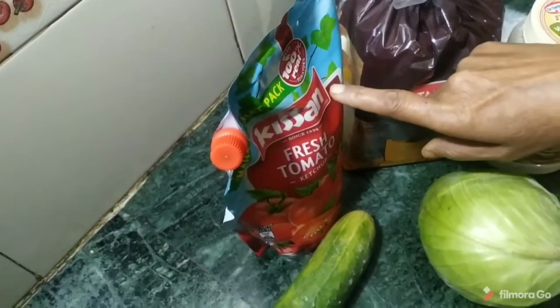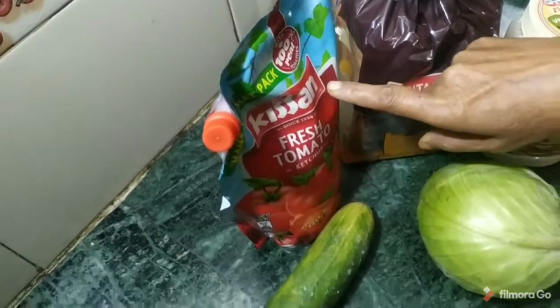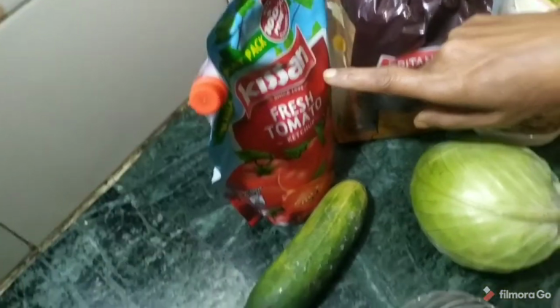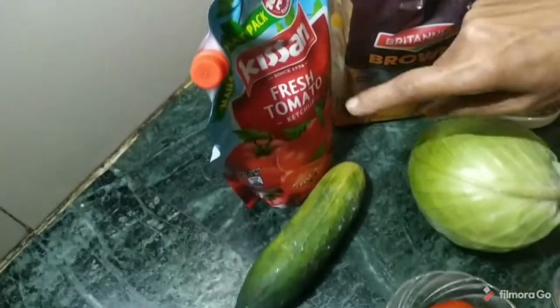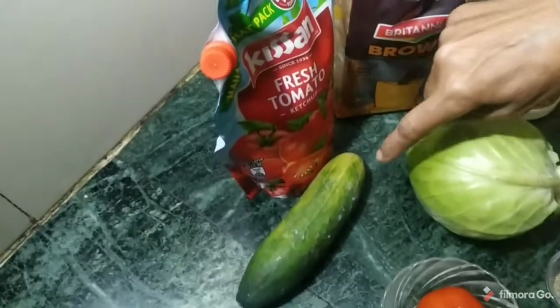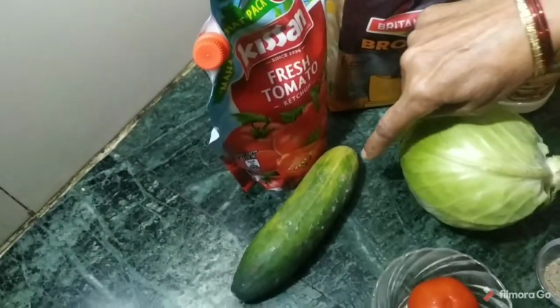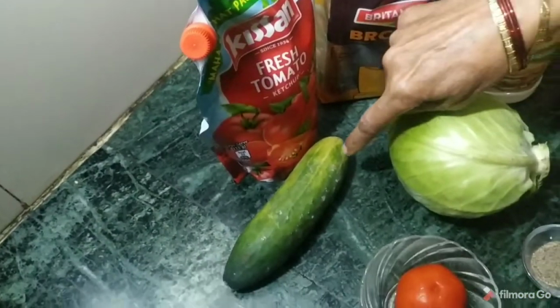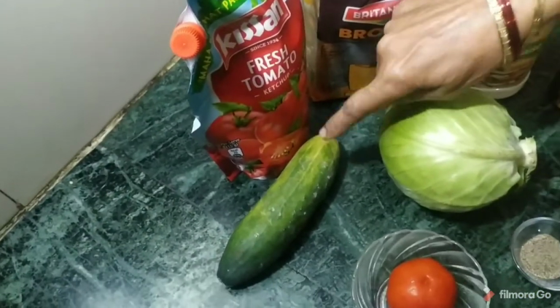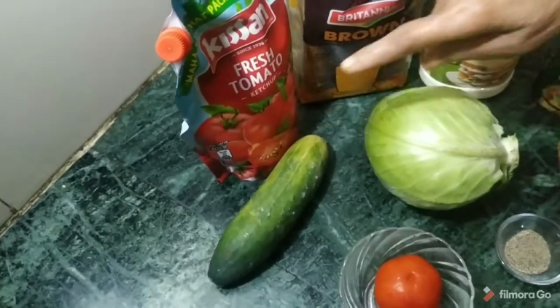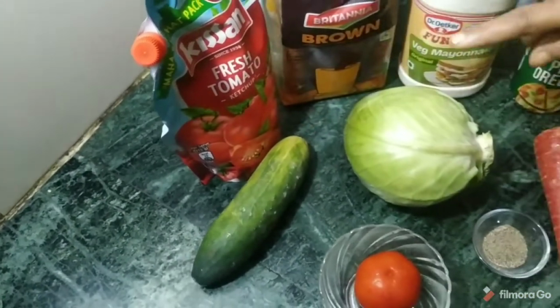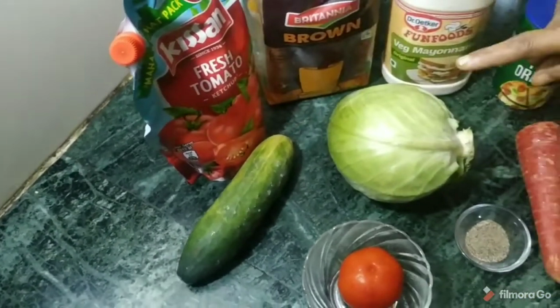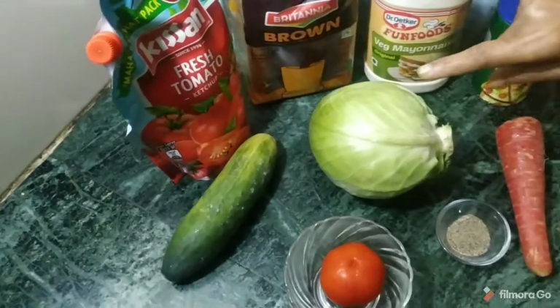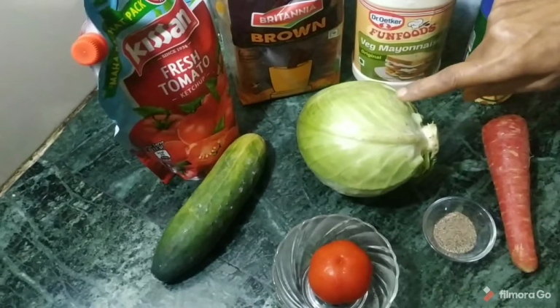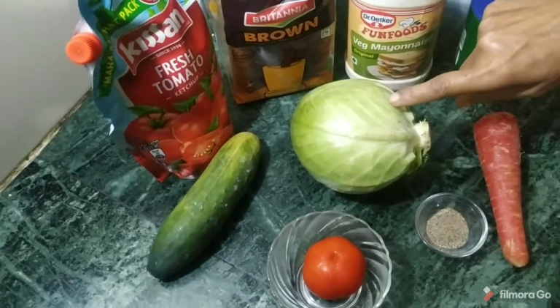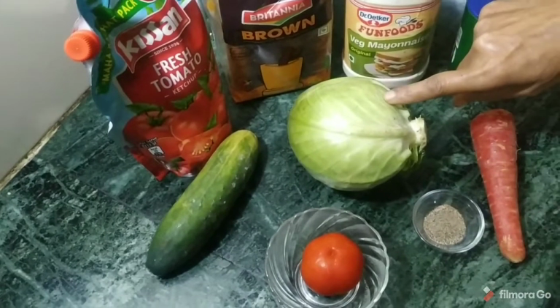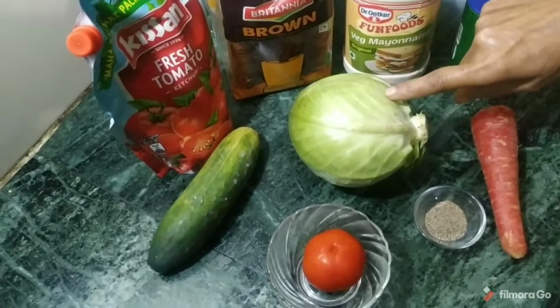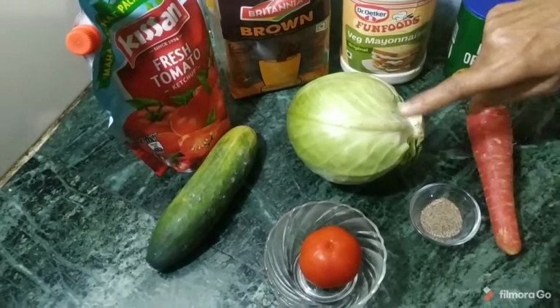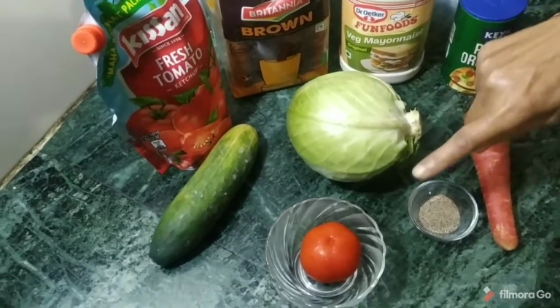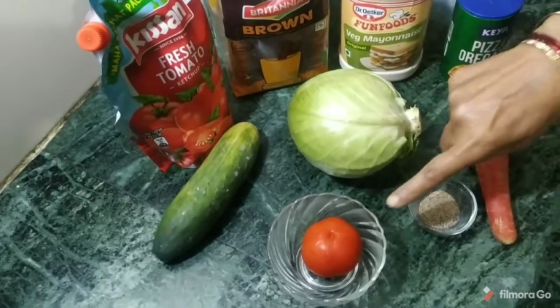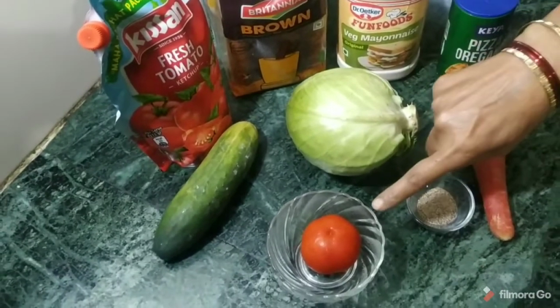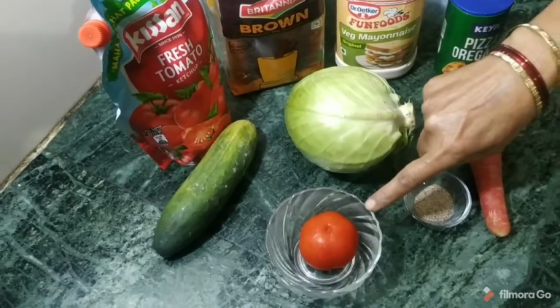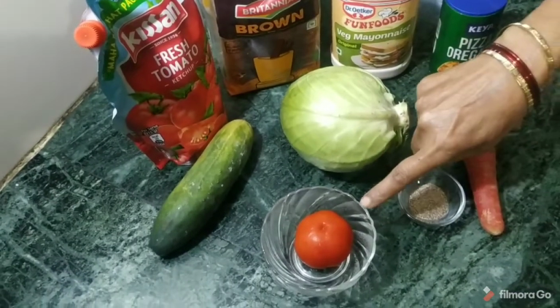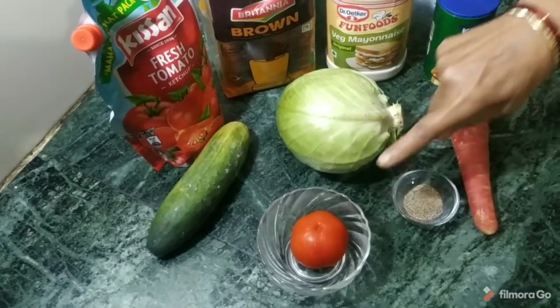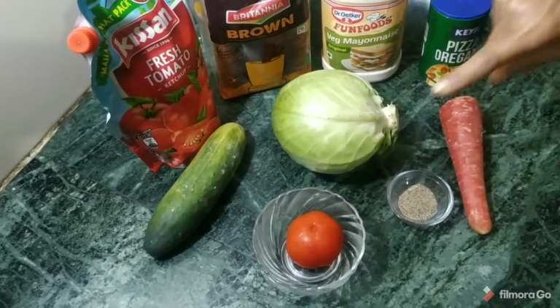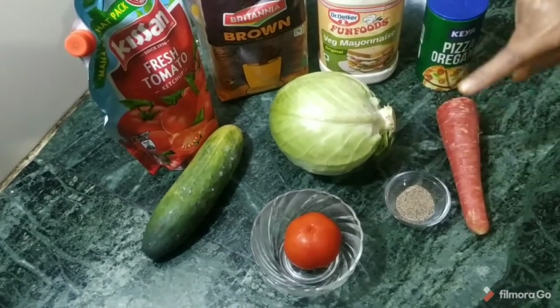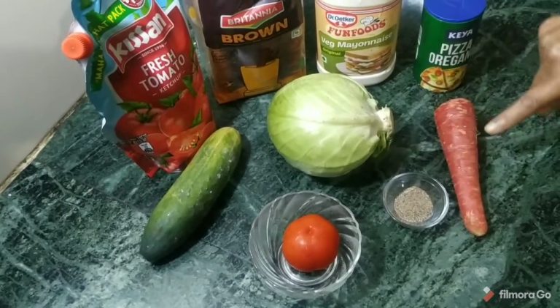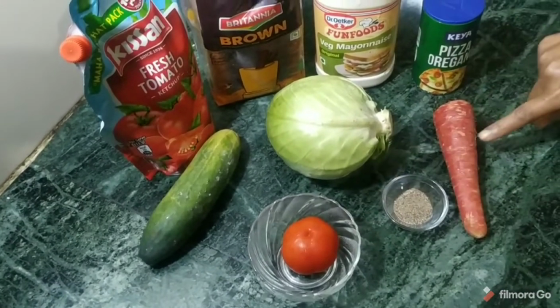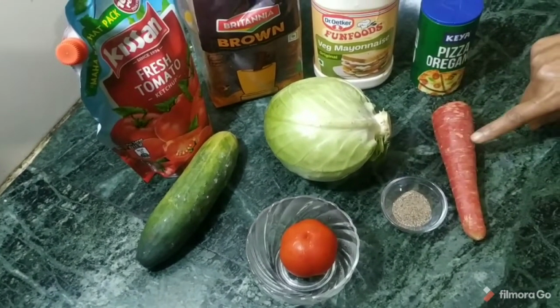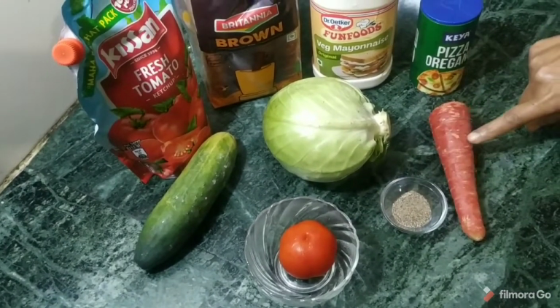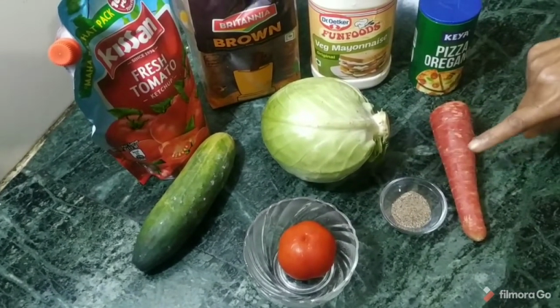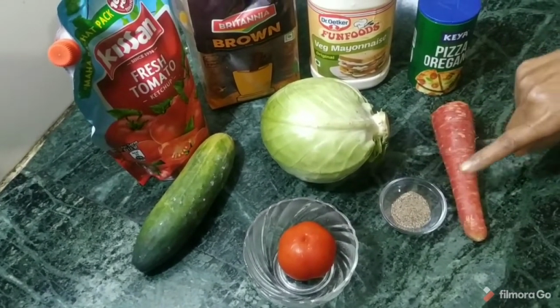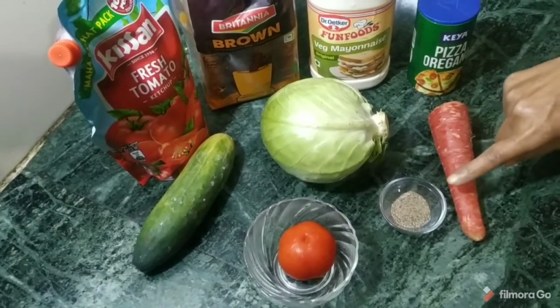The ingredients also include kheera (cucumber), patta gobi (cabbage), tomato, gajar (carrot), and black olives.